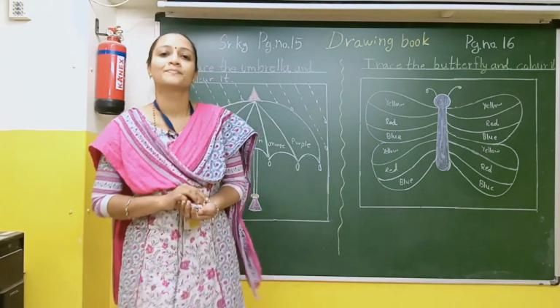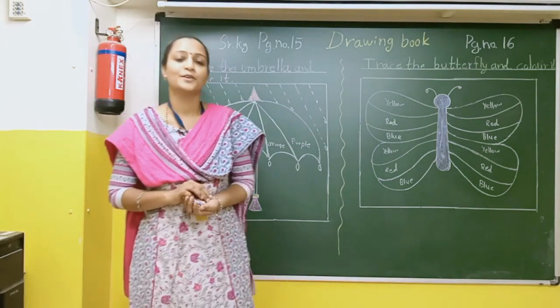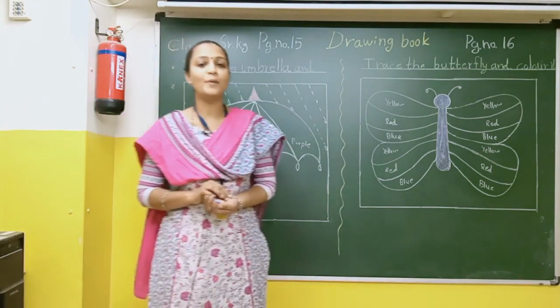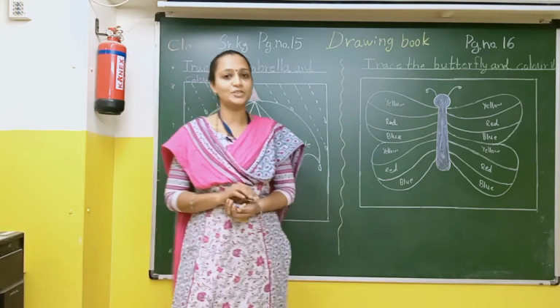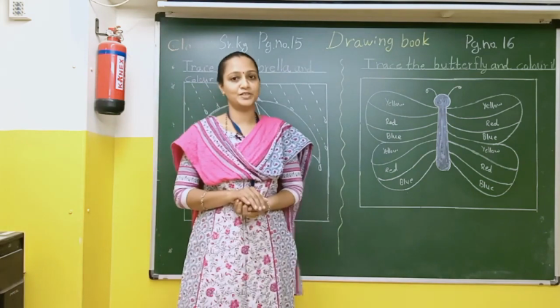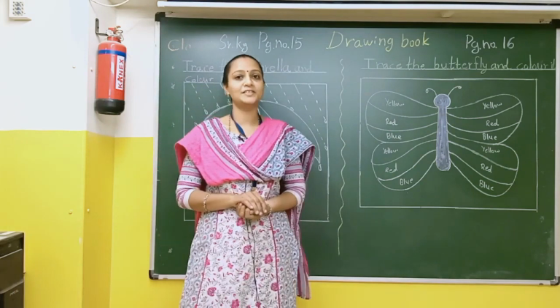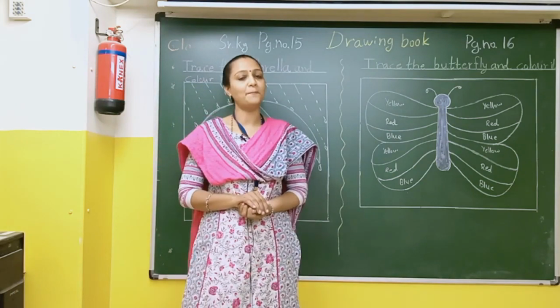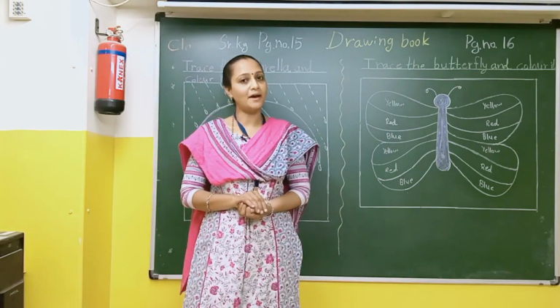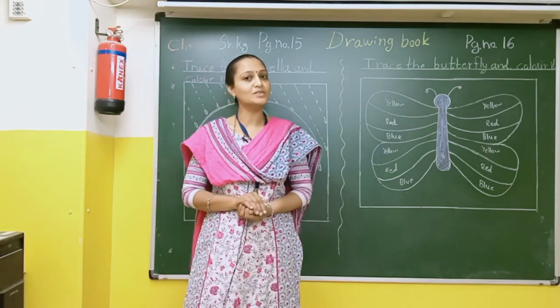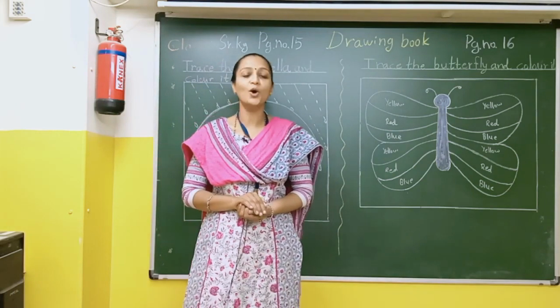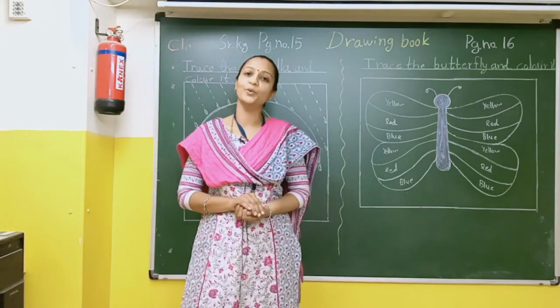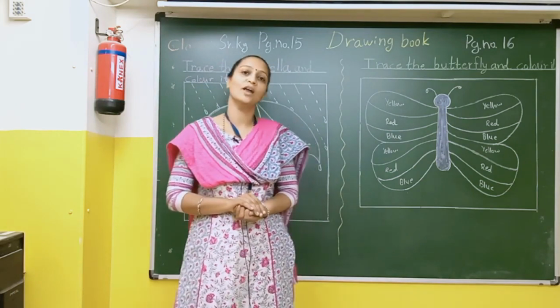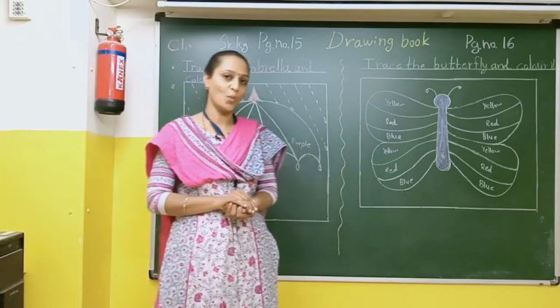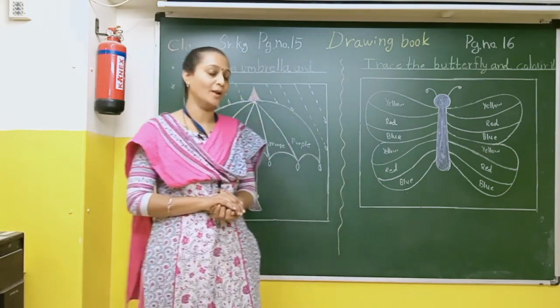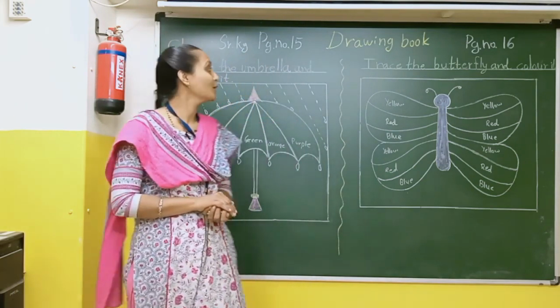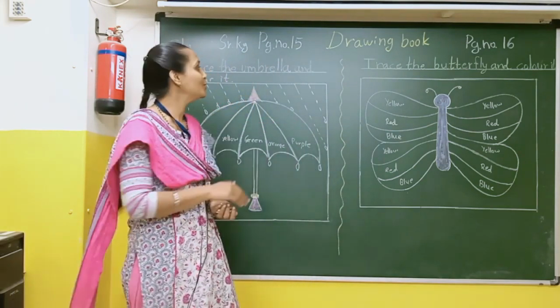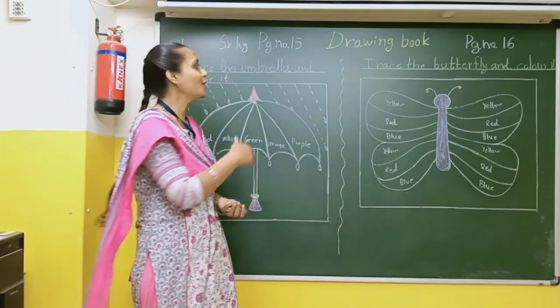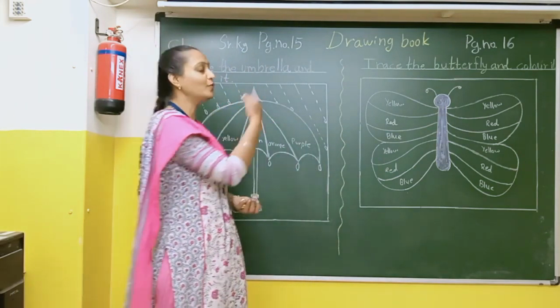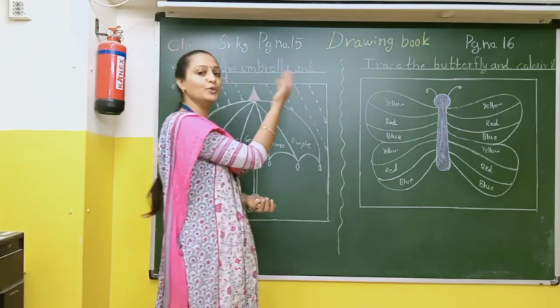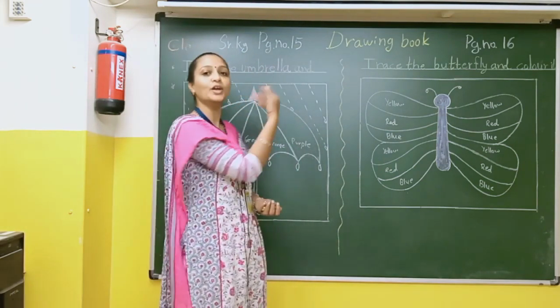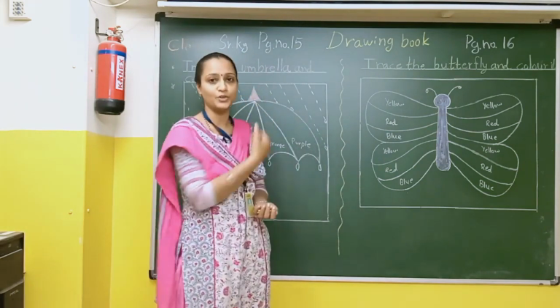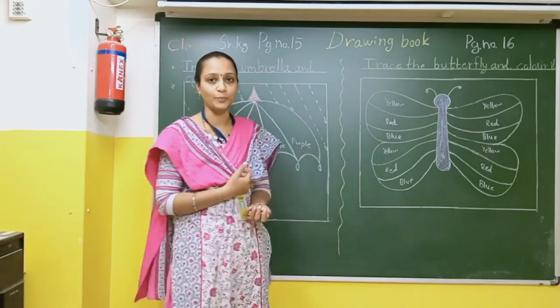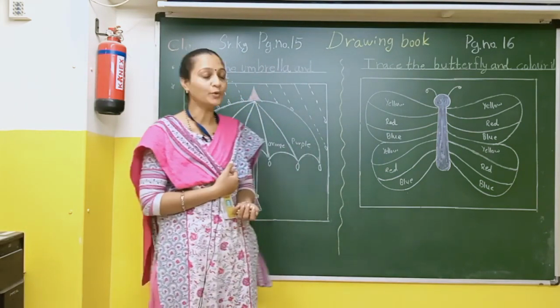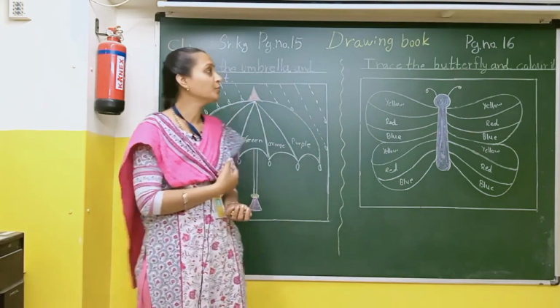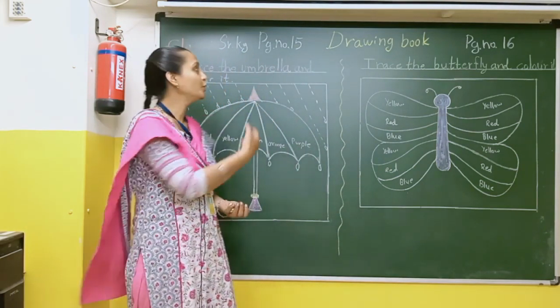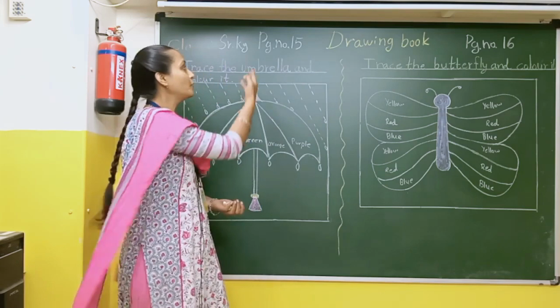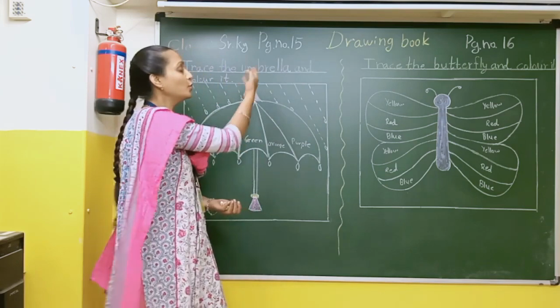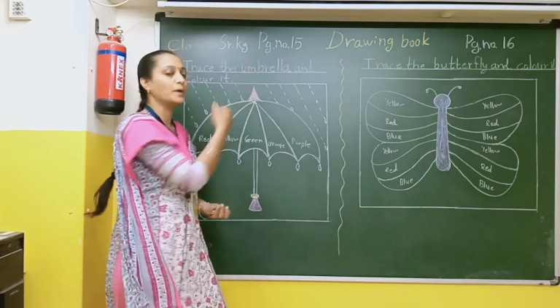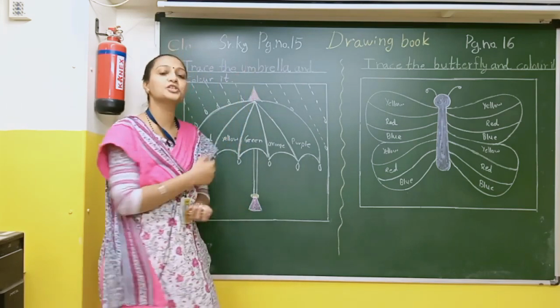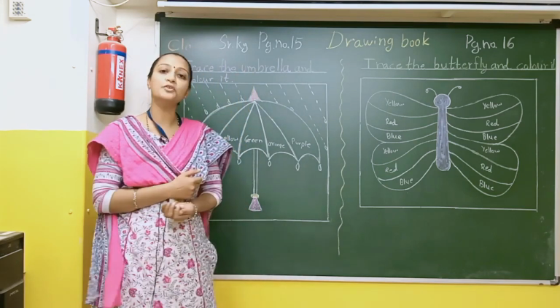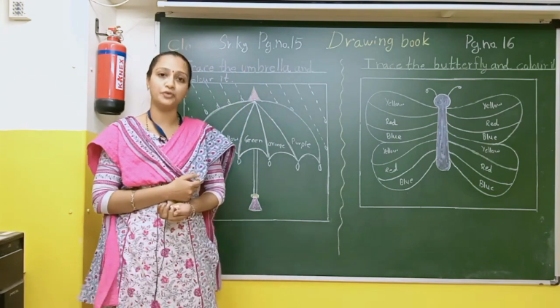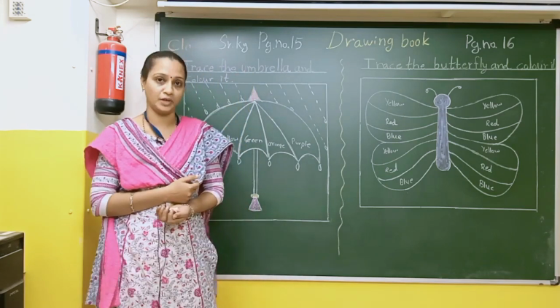Good morning students and parents. Hope you all are well. Today we will do ink drawing book, page number 15.